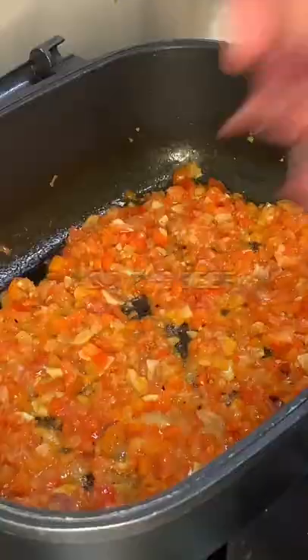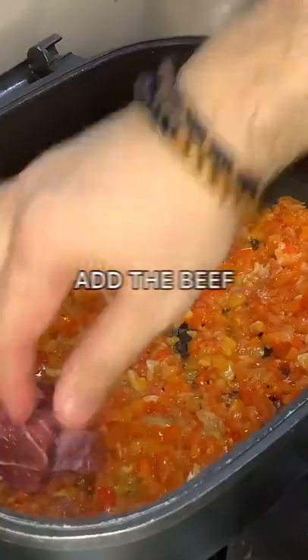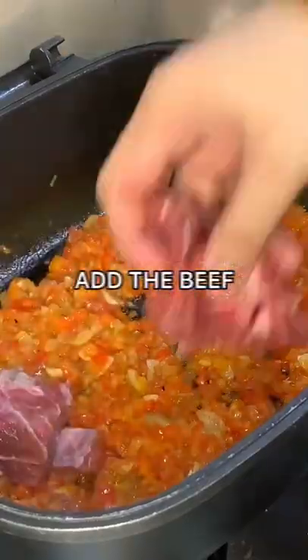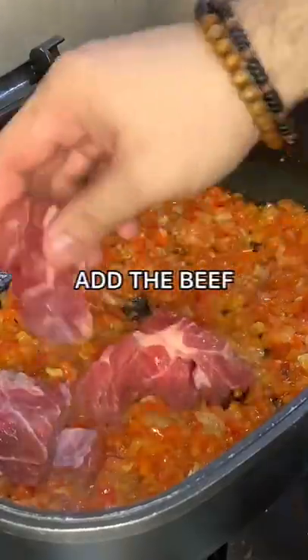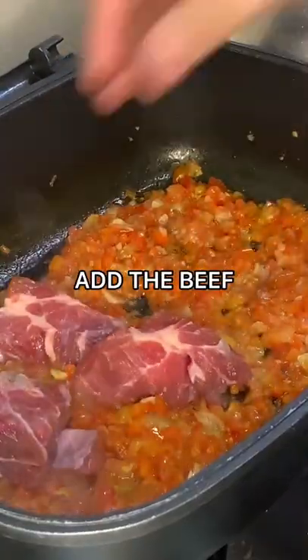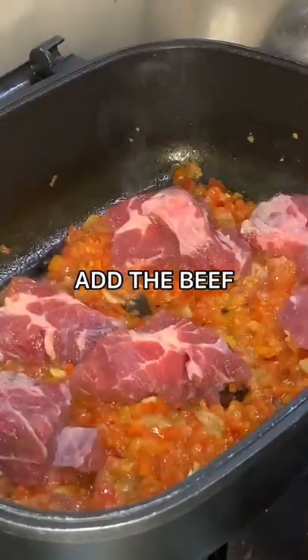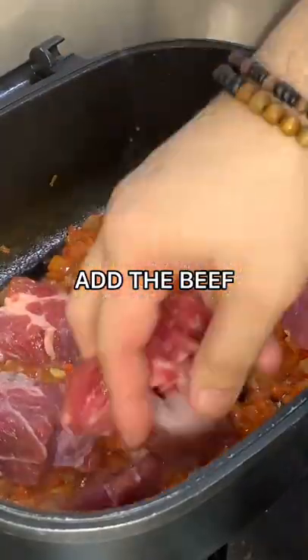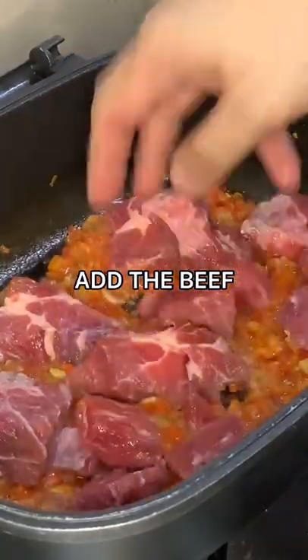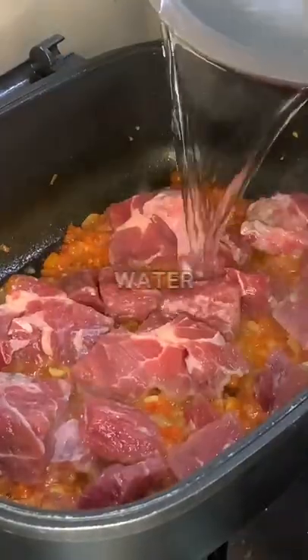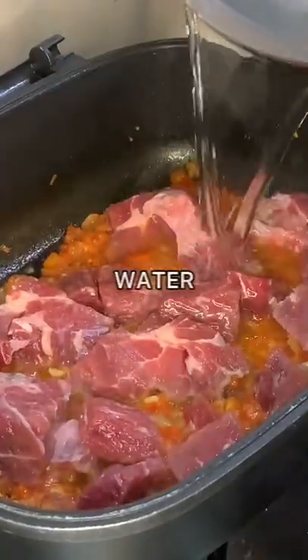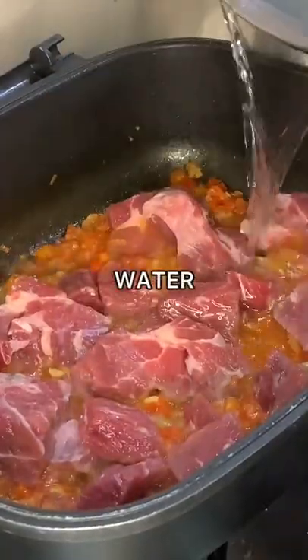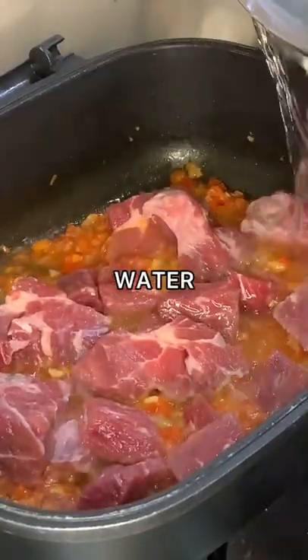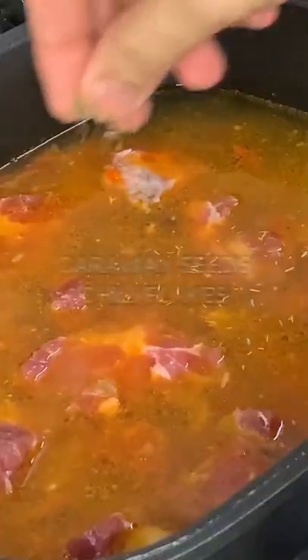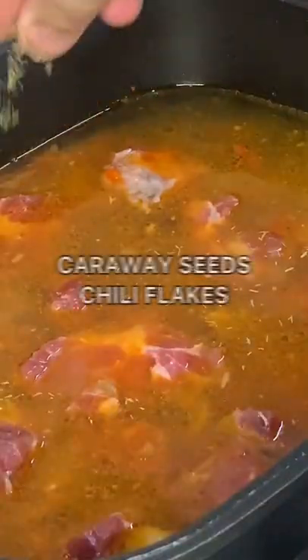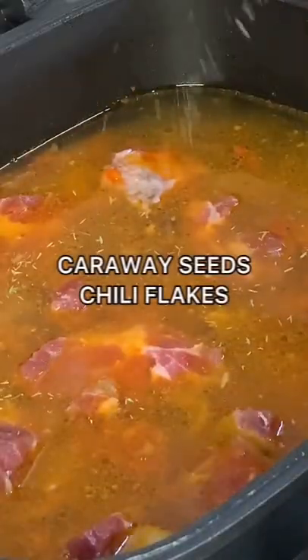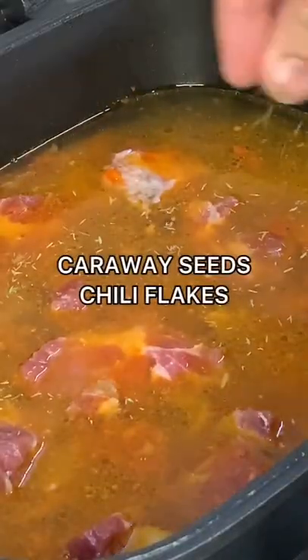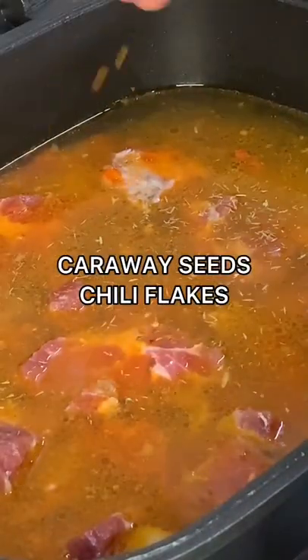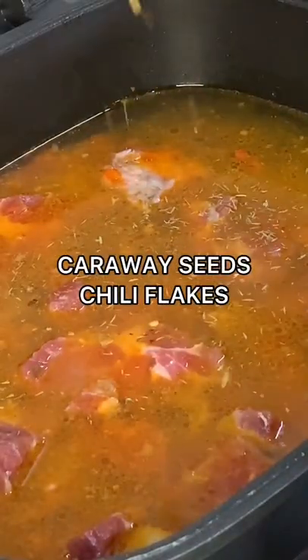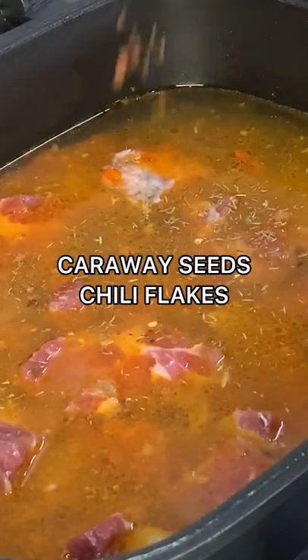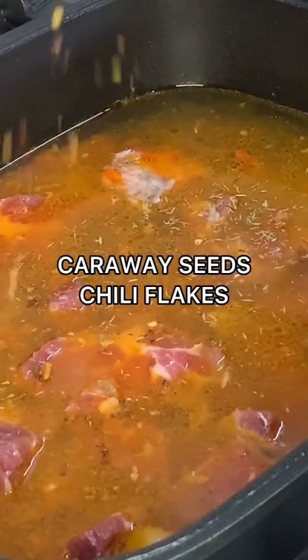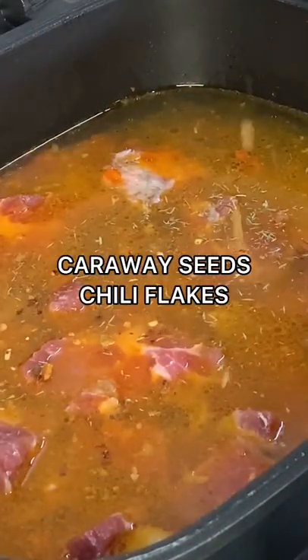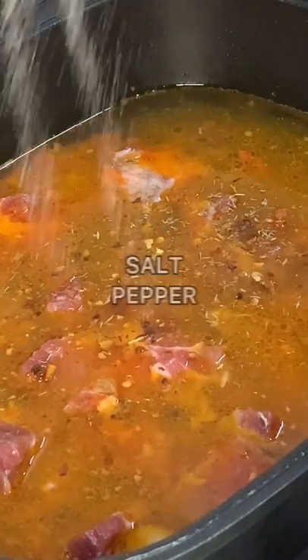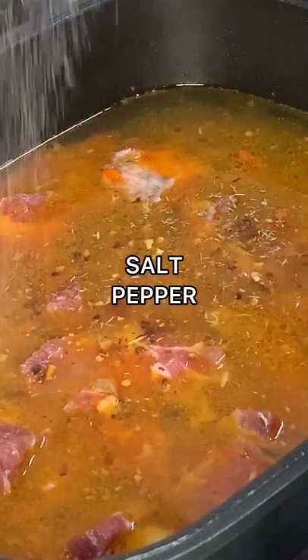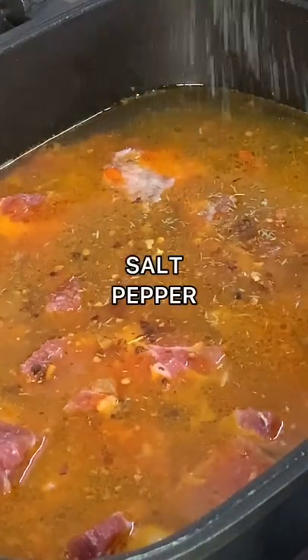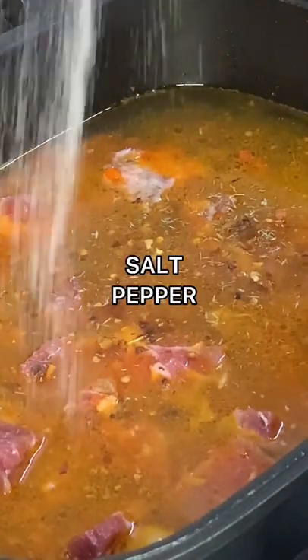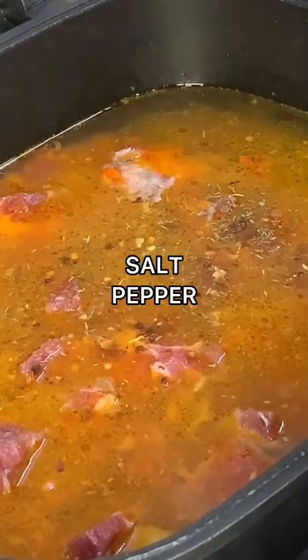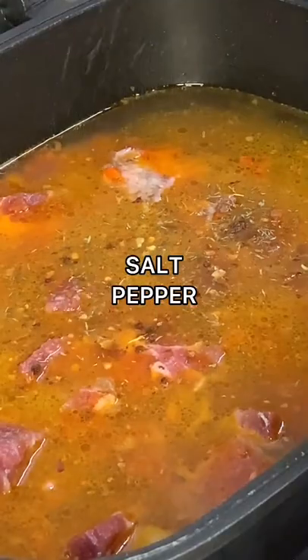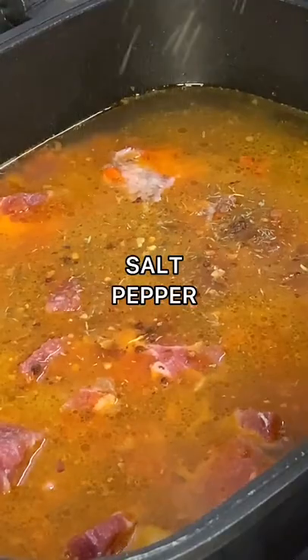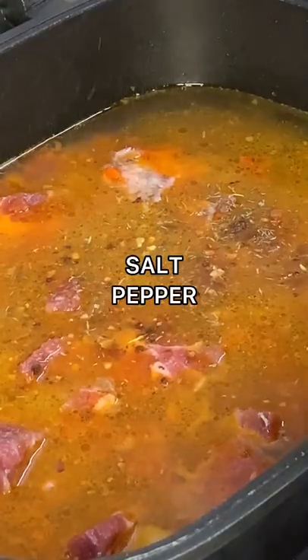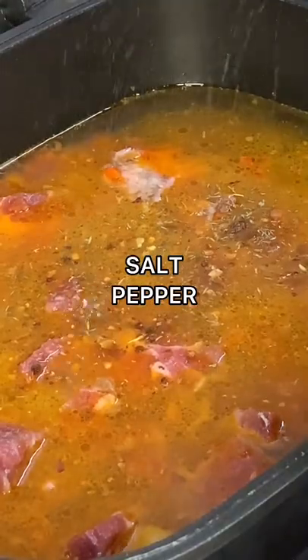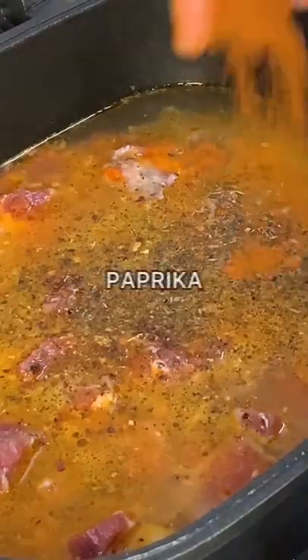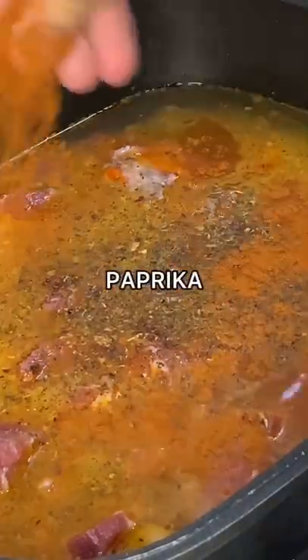Next, add the beef. Add some water and season with caraway seeds, chili flakes, salt, pepper, and paprika.